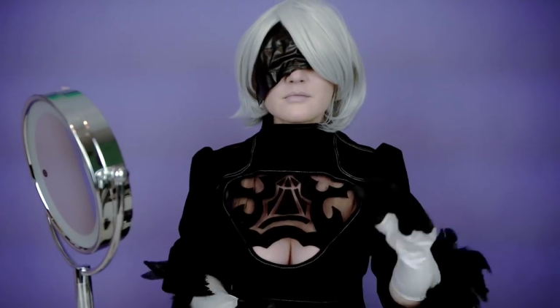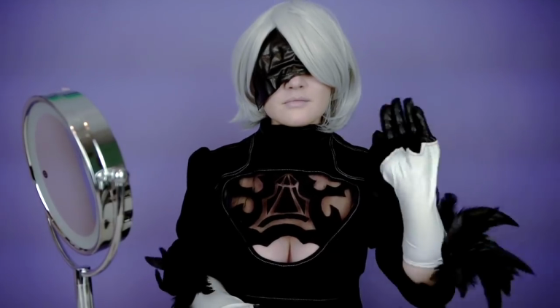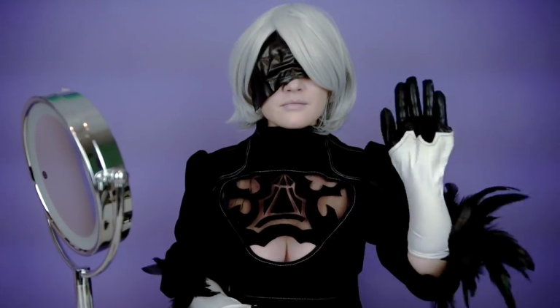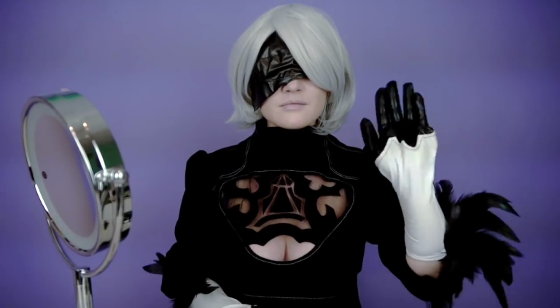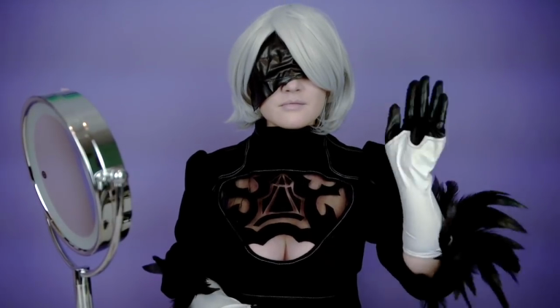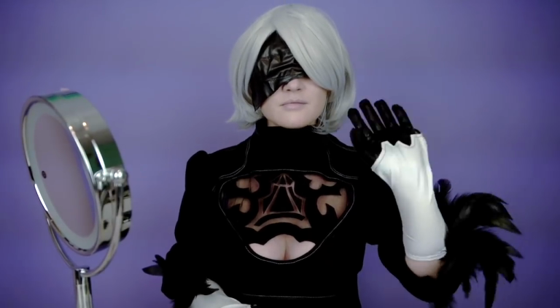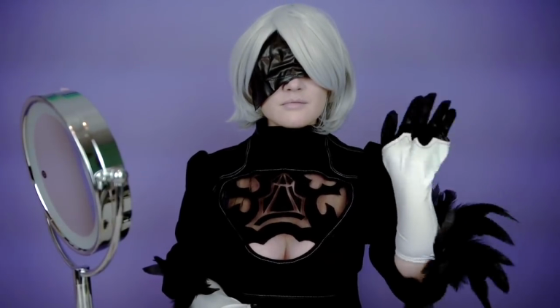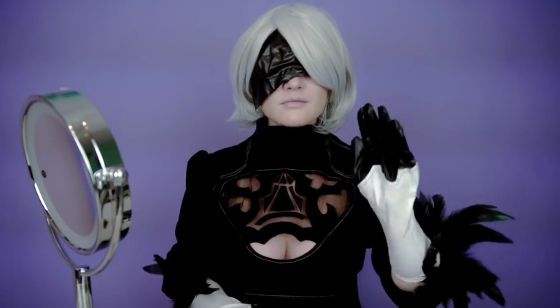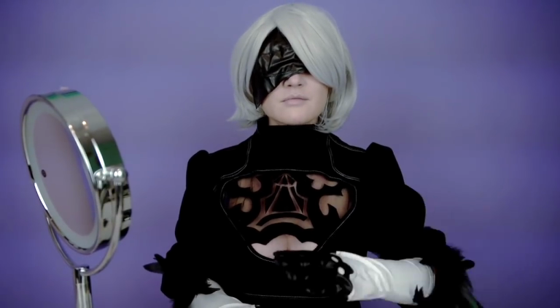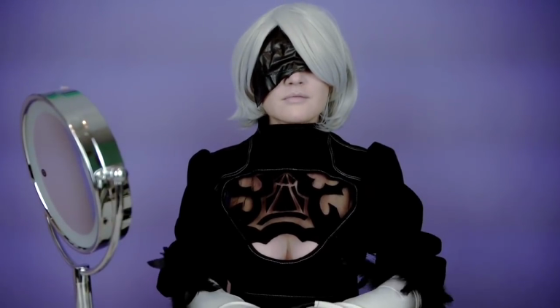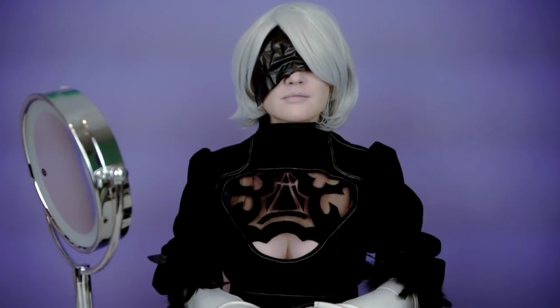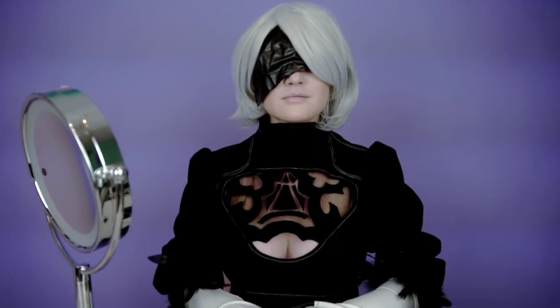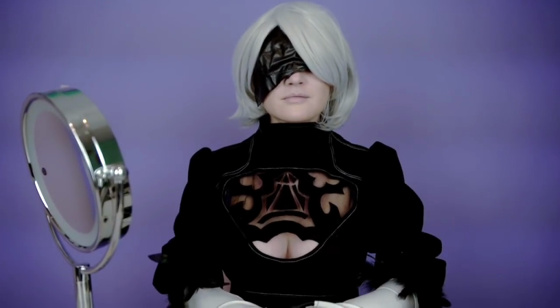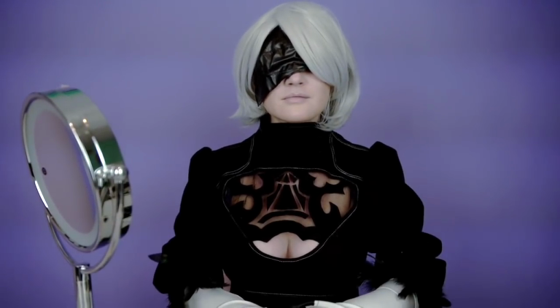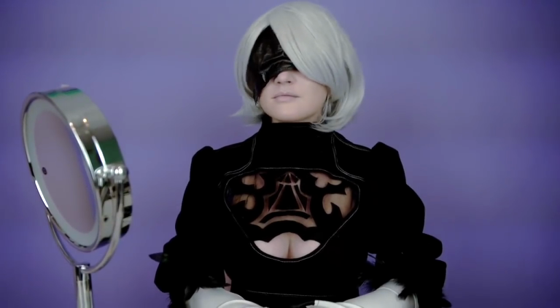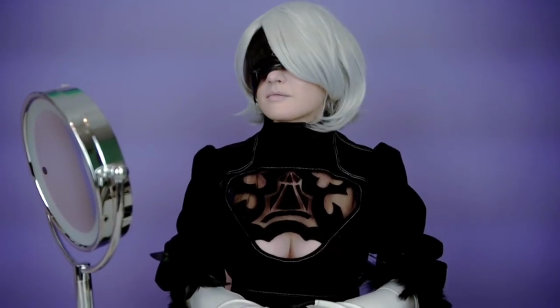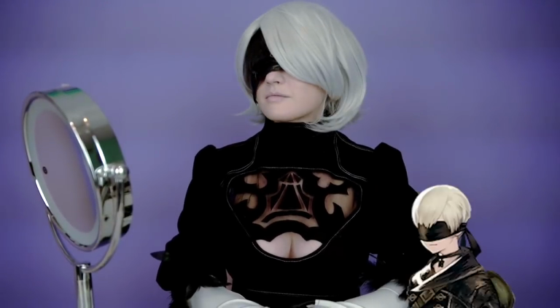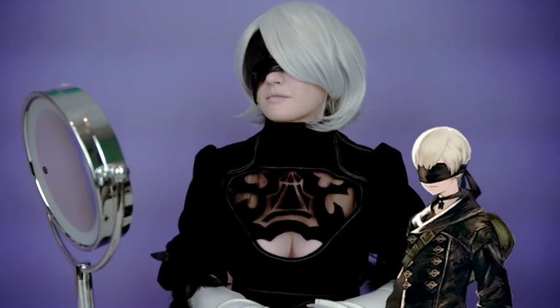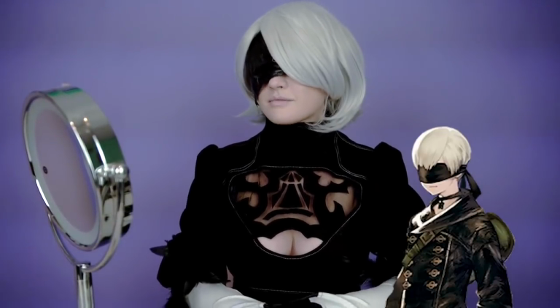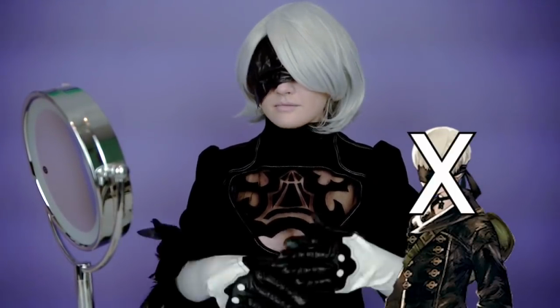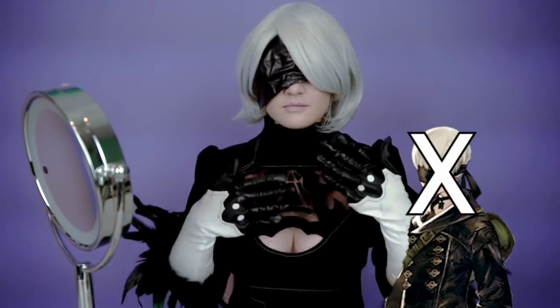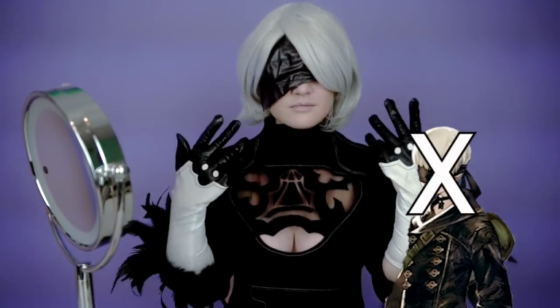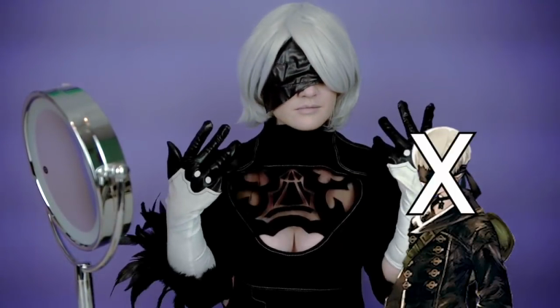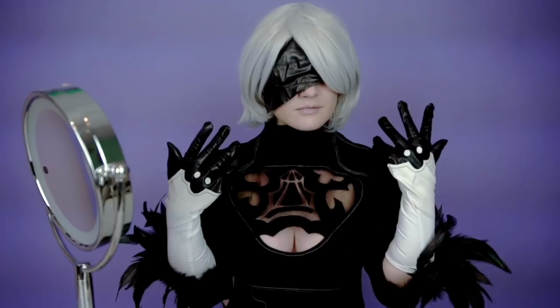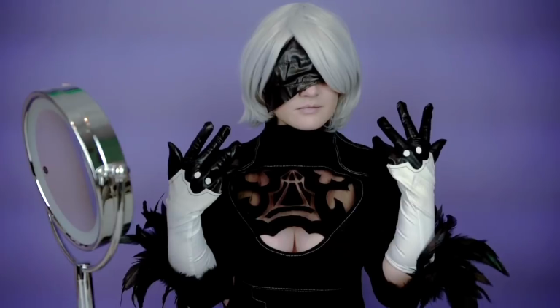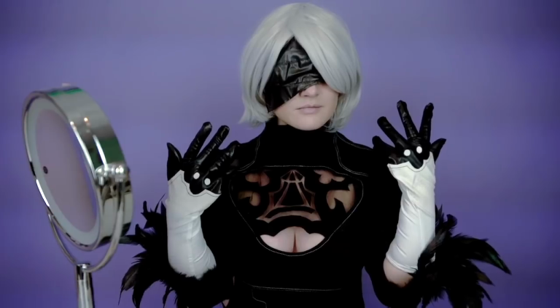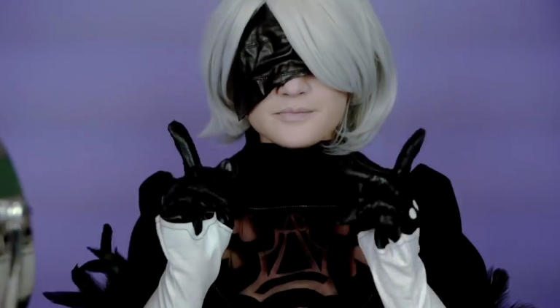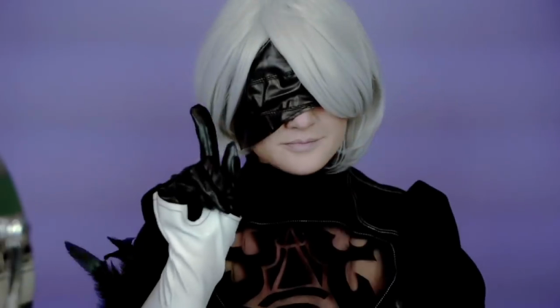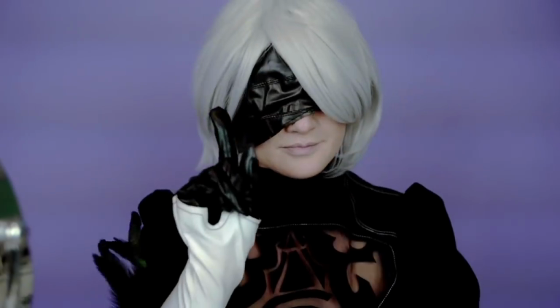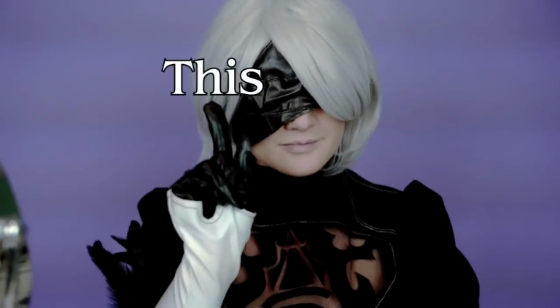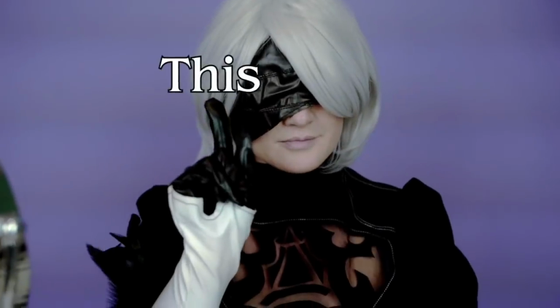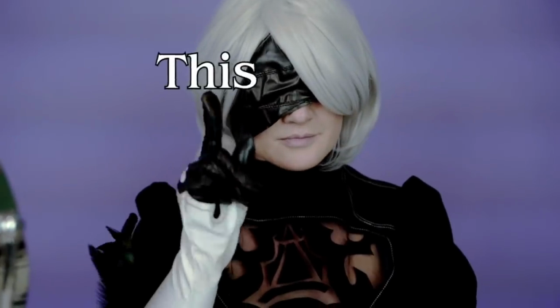Hi there, this is 2B, definitely not 9S. I'm gonna show you how to make this happen.